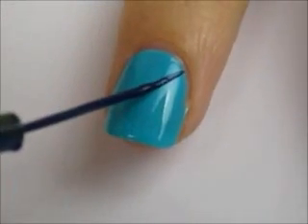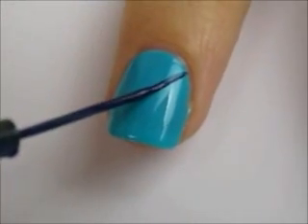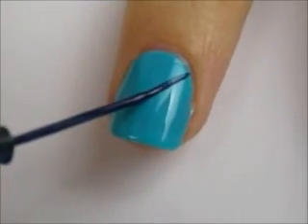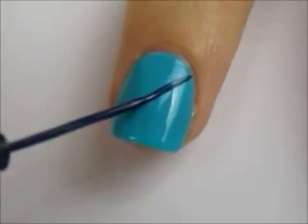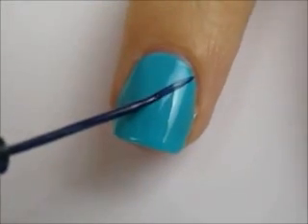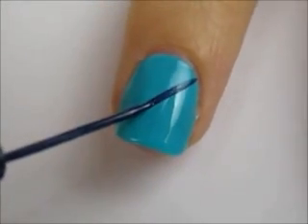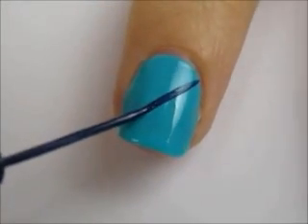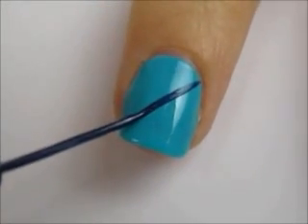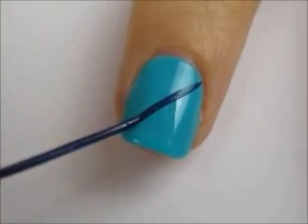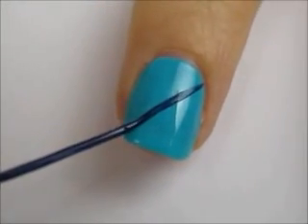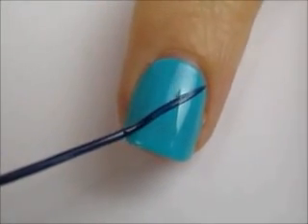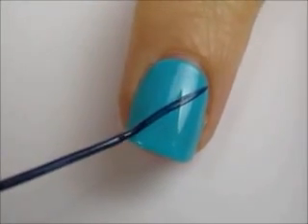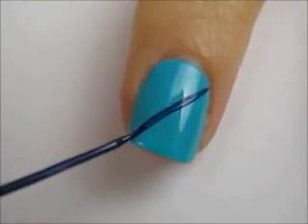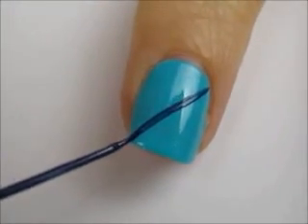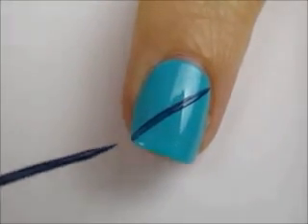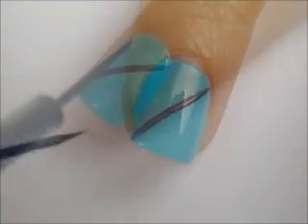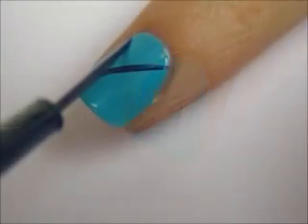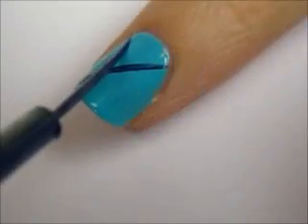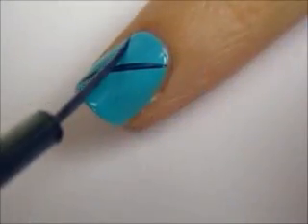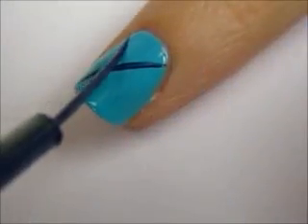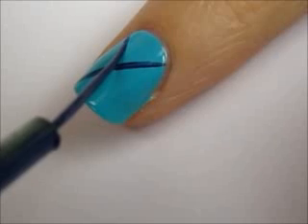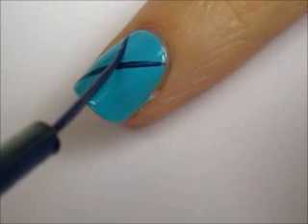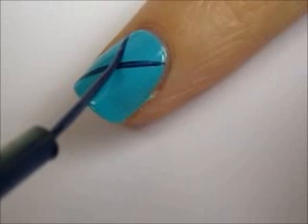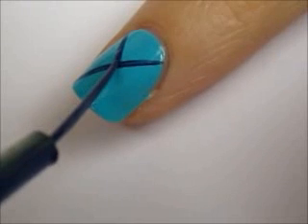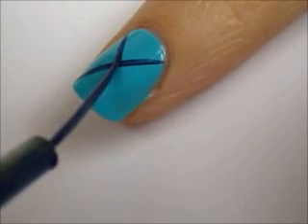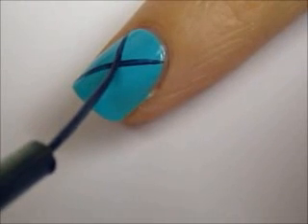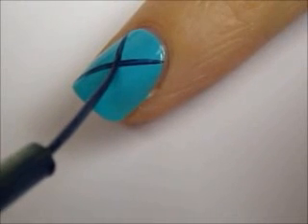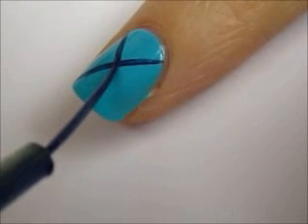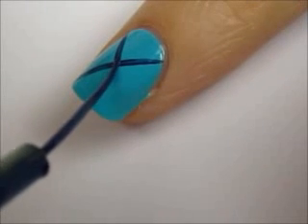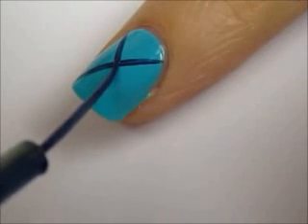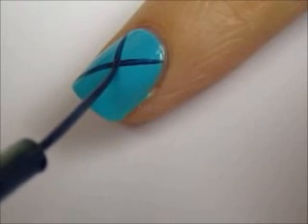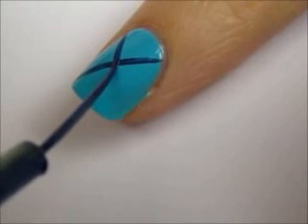Then use a darker blue striper to create an X over the nail. The easiest way to do this is by keeping the brush still and turning the finger.